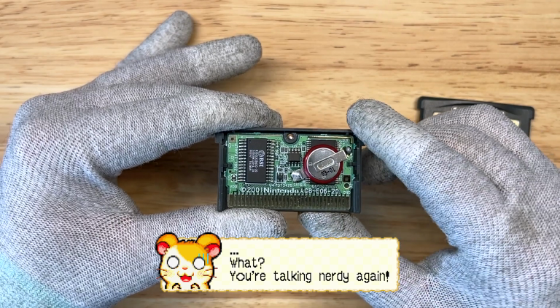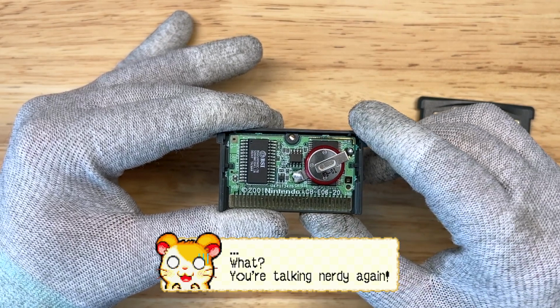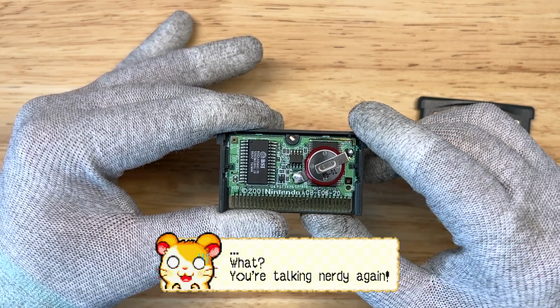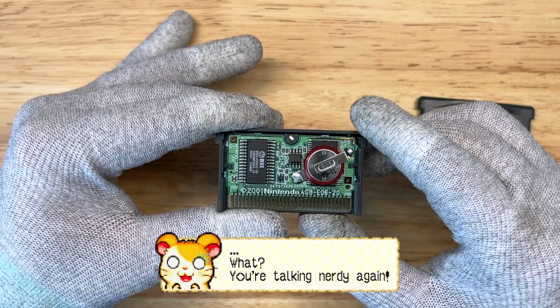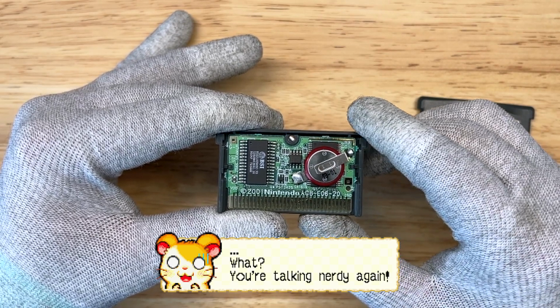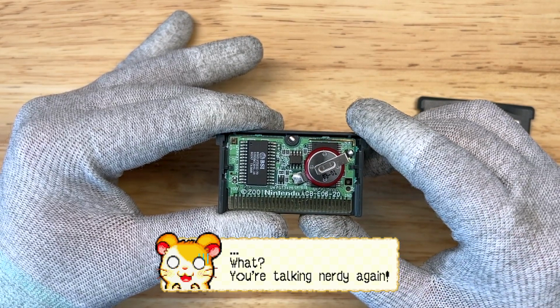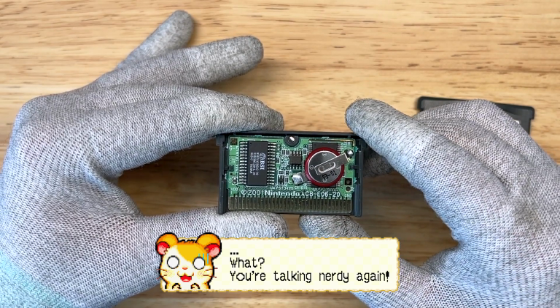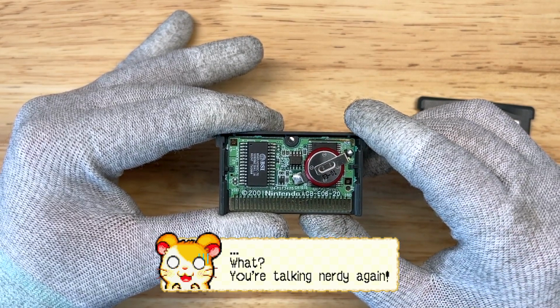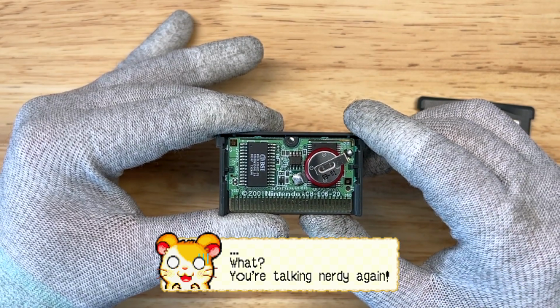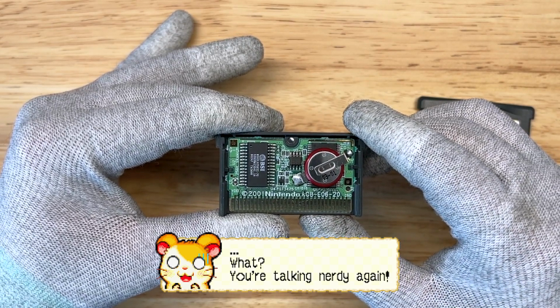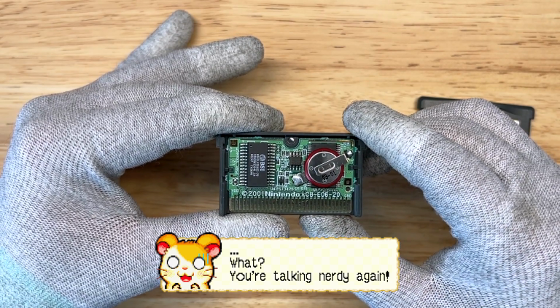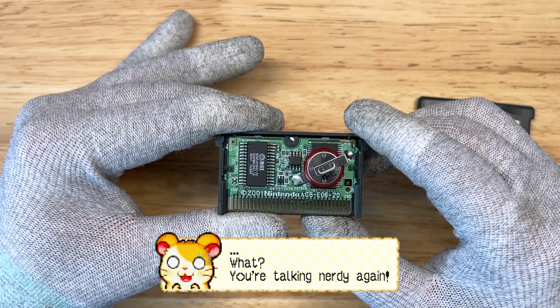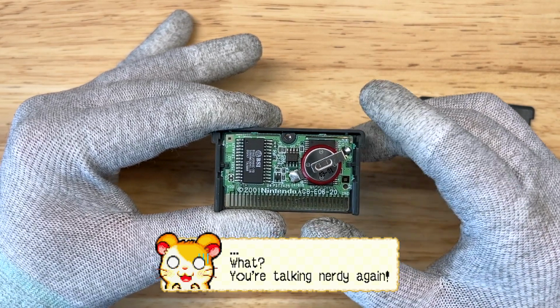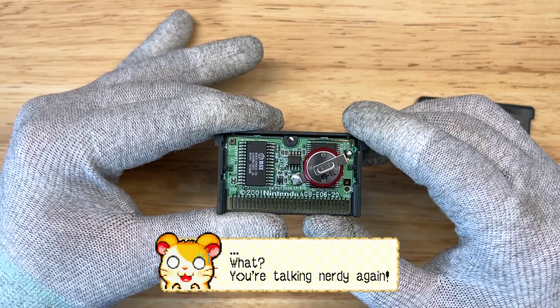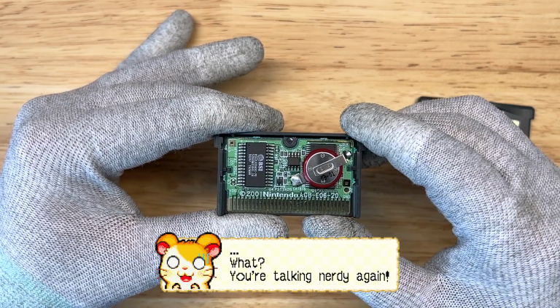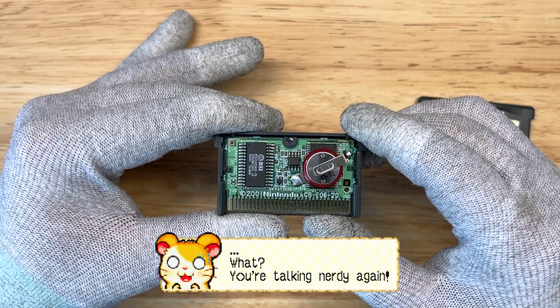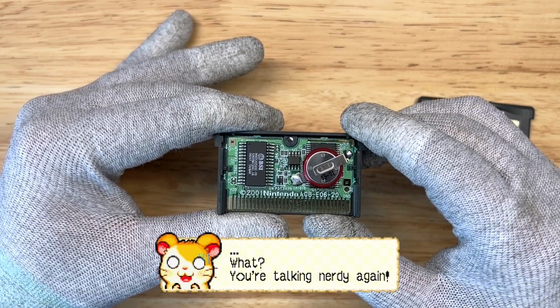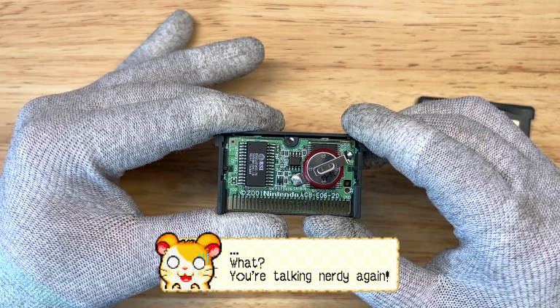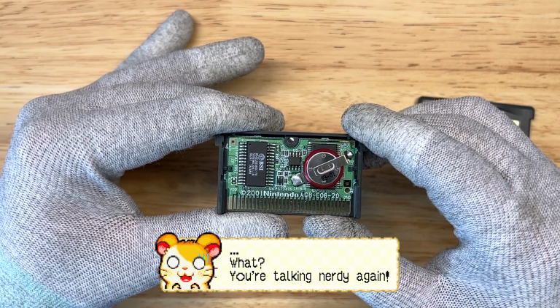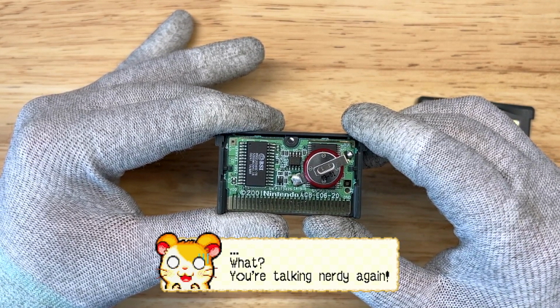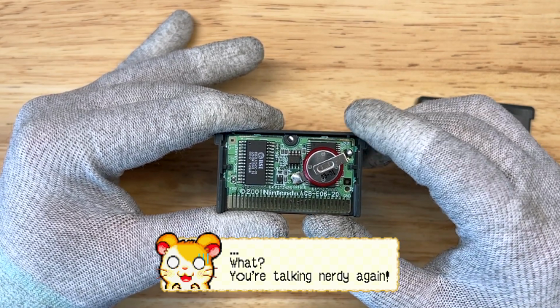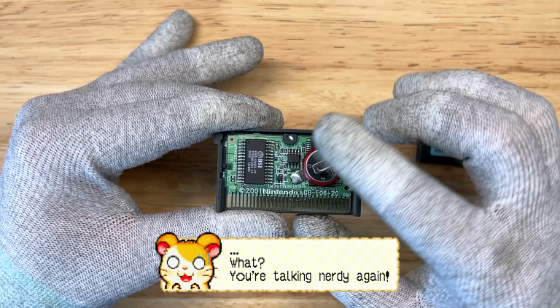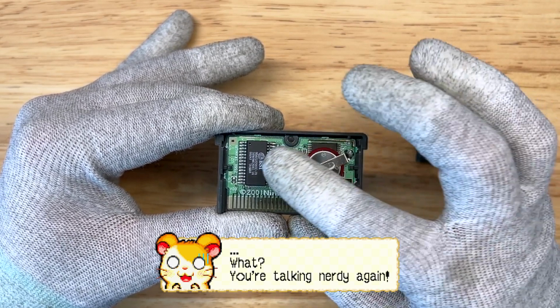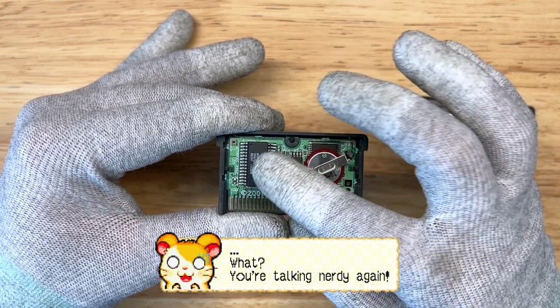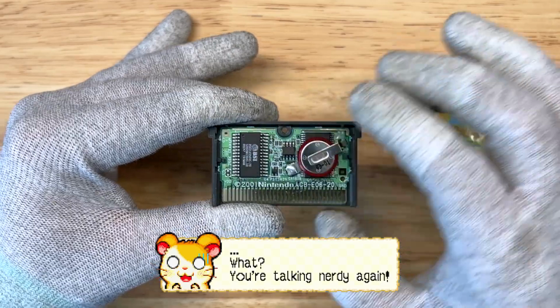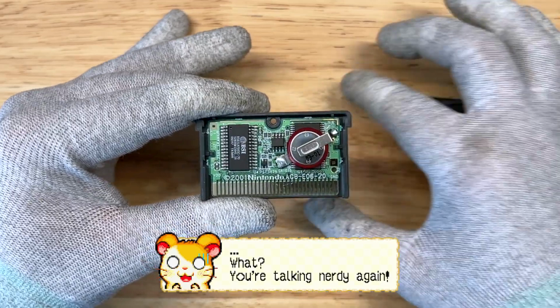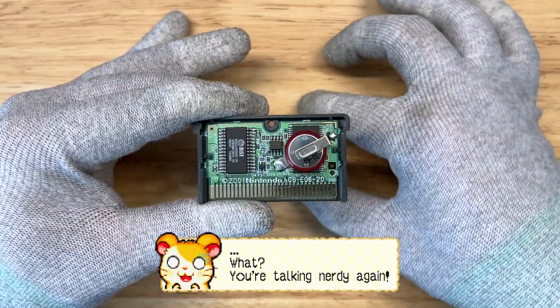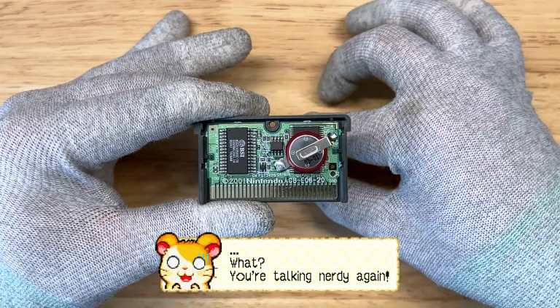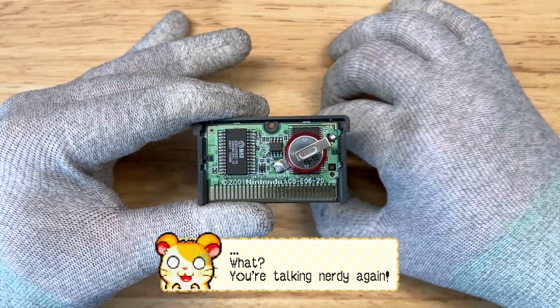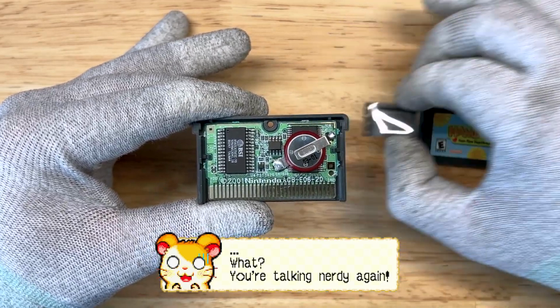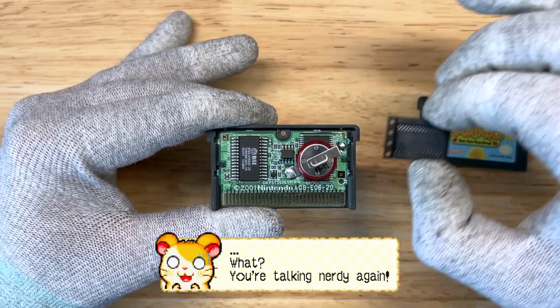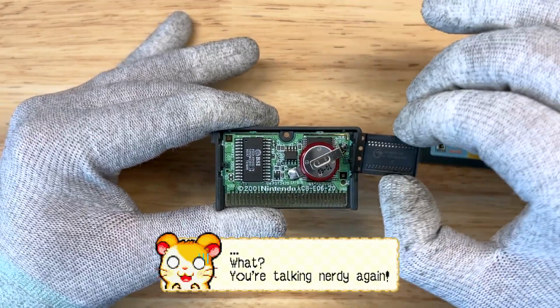Over time, these batteries die. No worries — today we're actually going to replace your old SRAM with a FRAM chip.